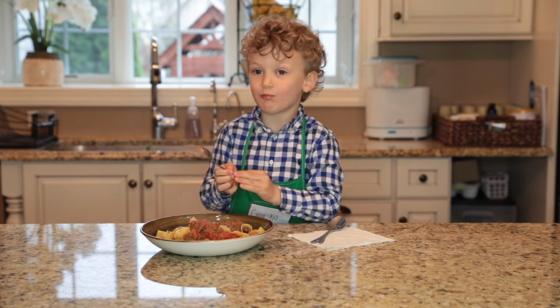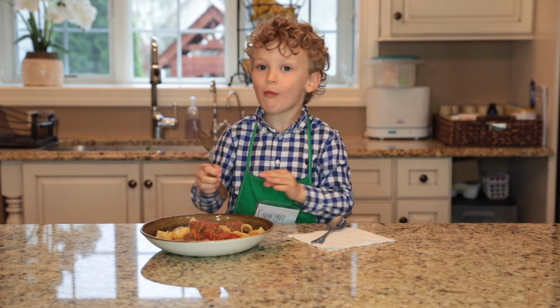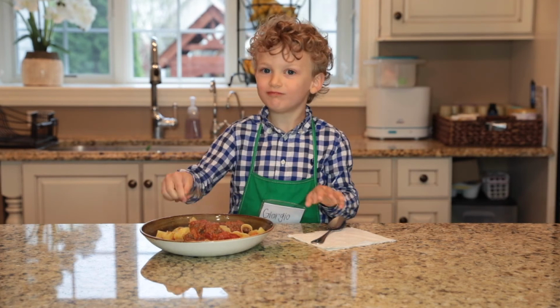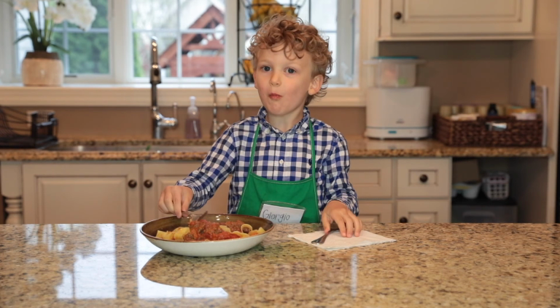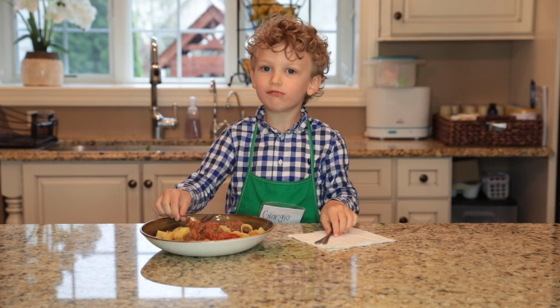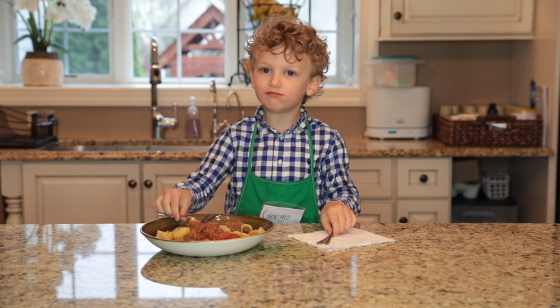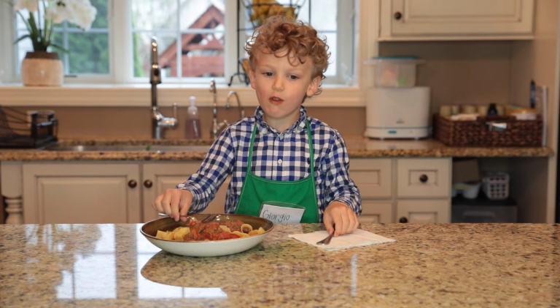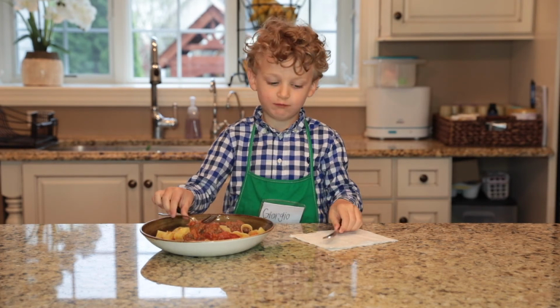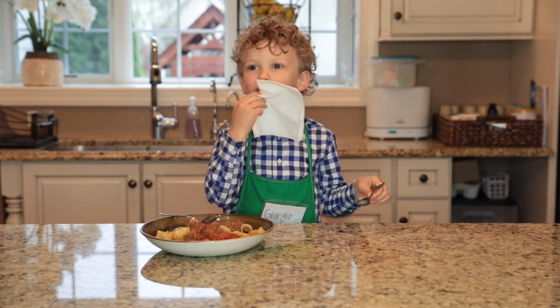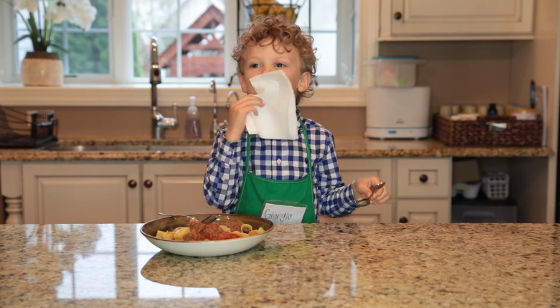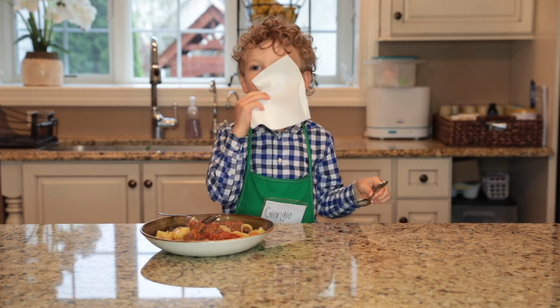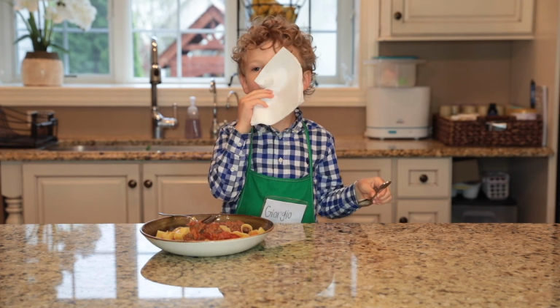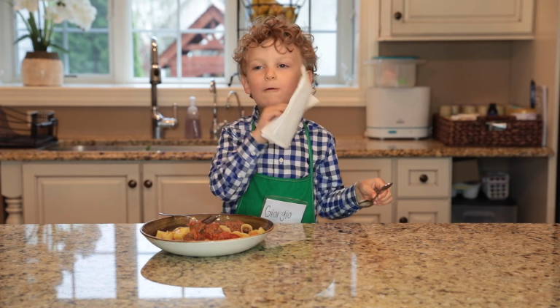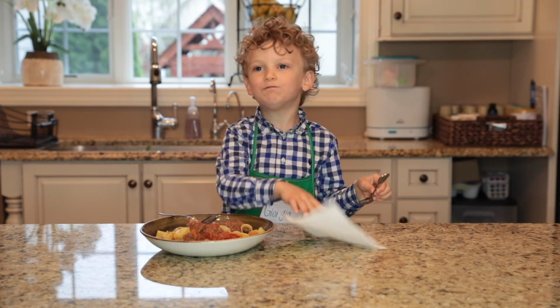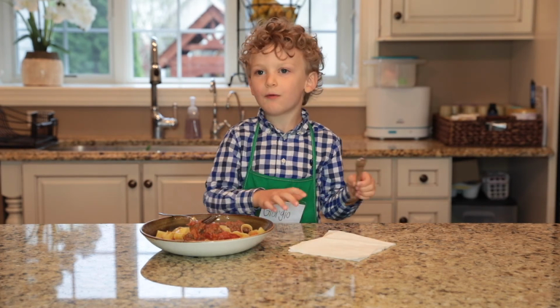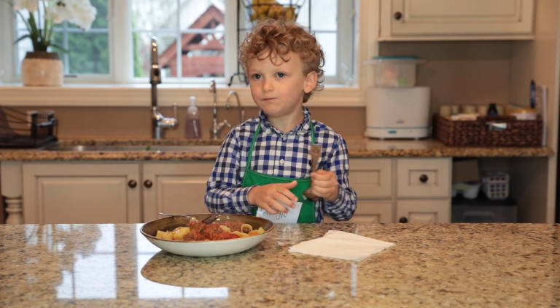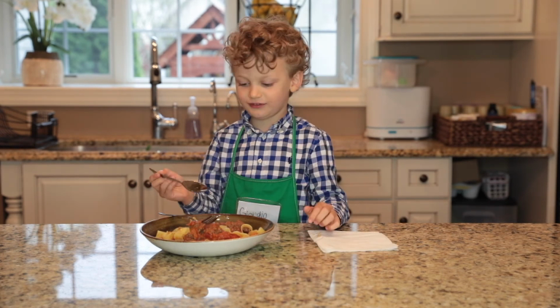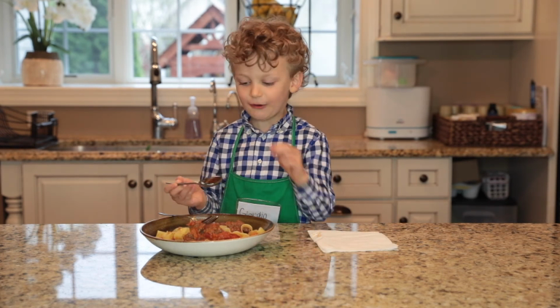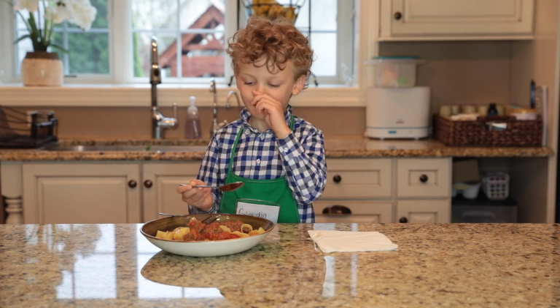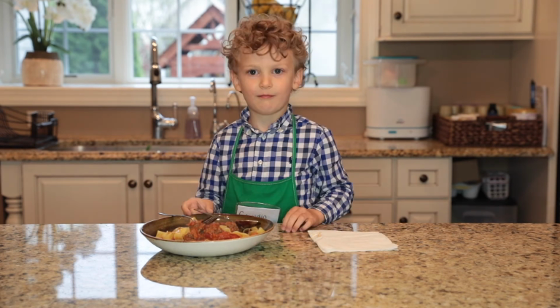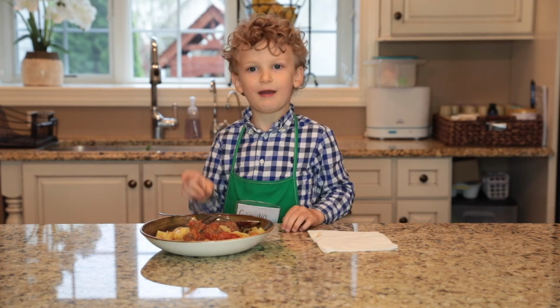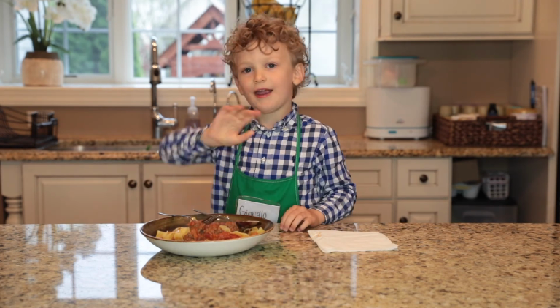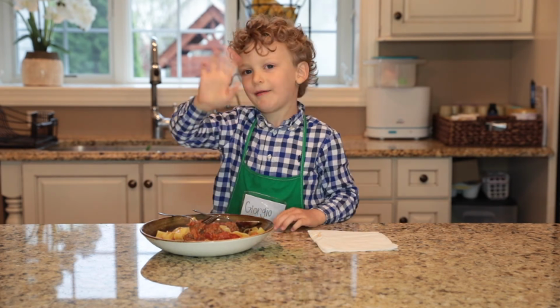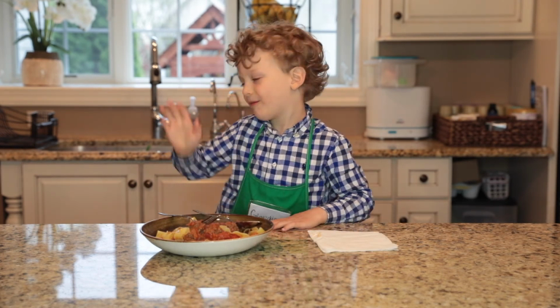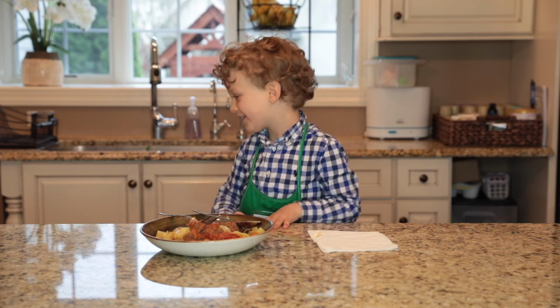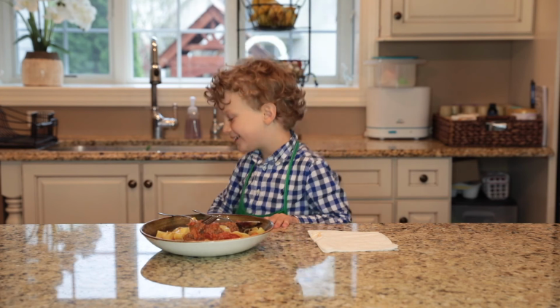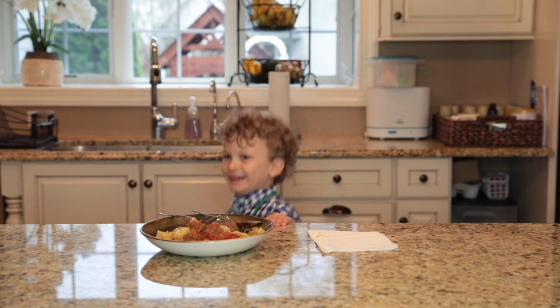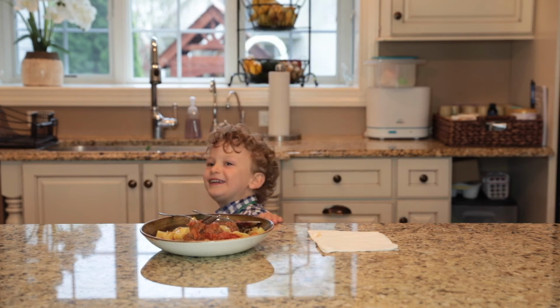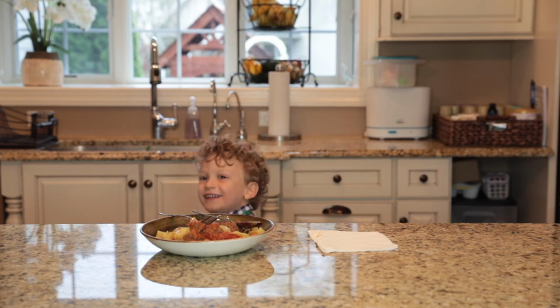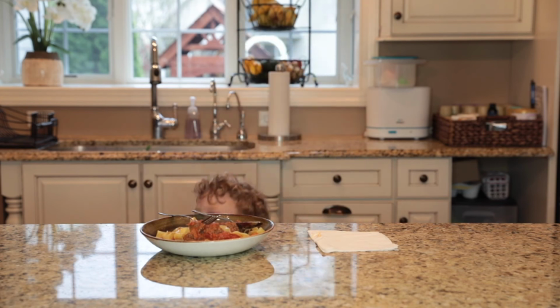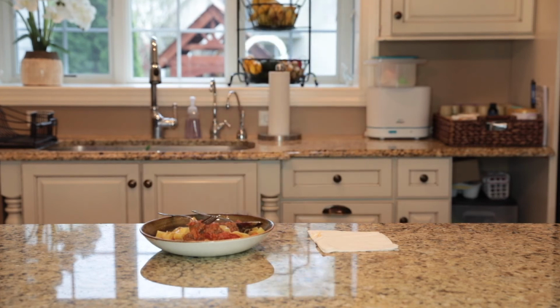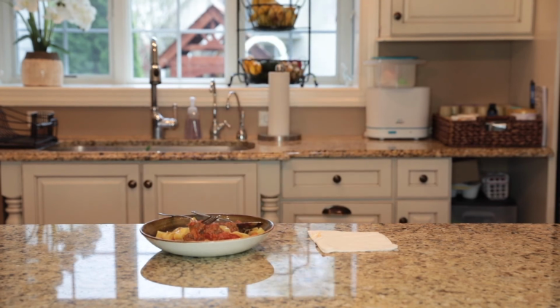Mmmmm. Bon appetito. Ciao. Bye, bye. Thank you.